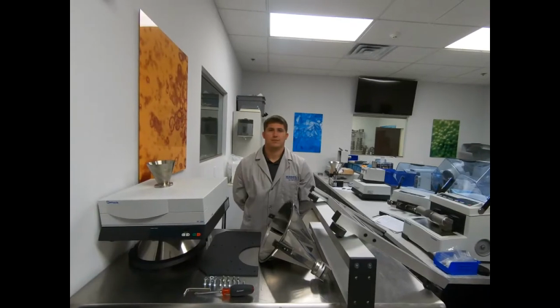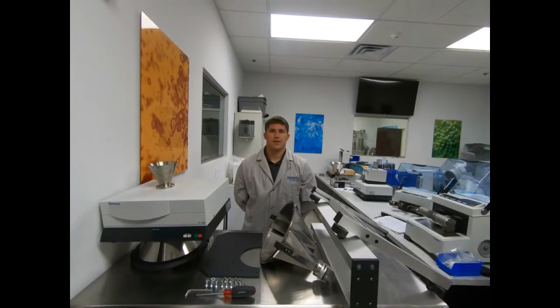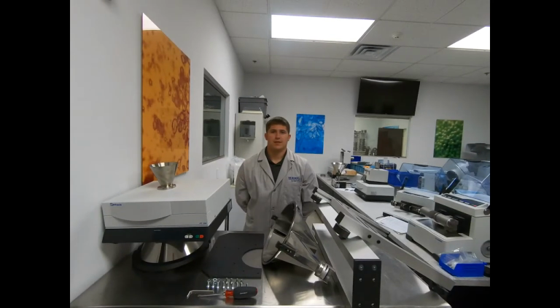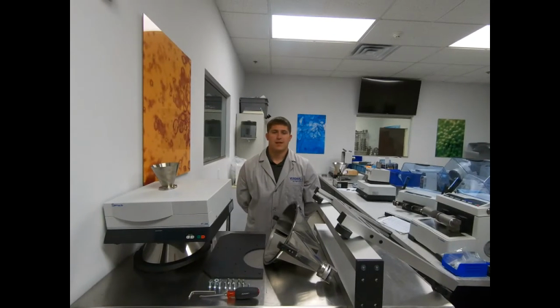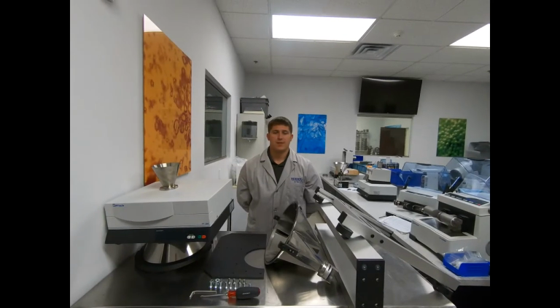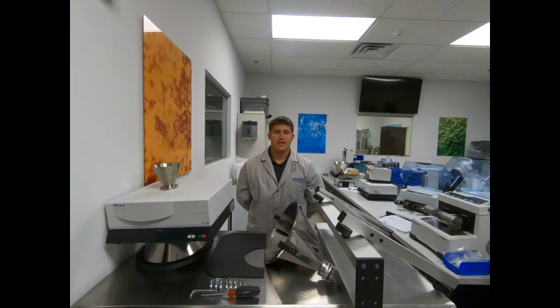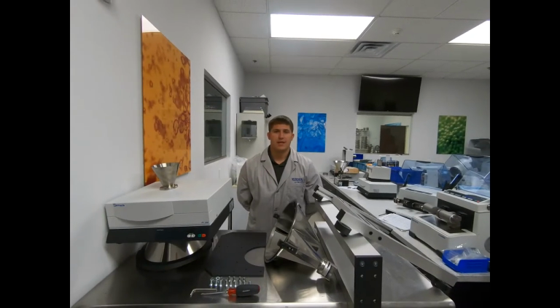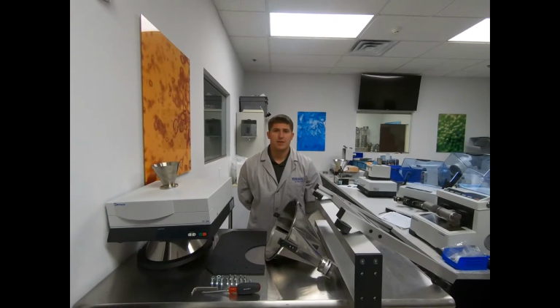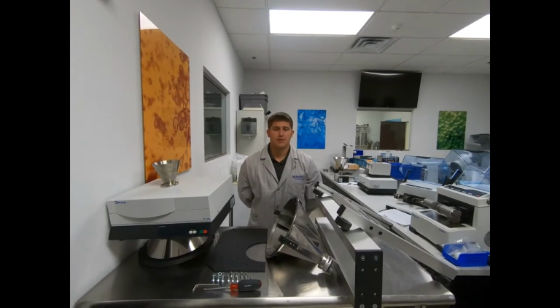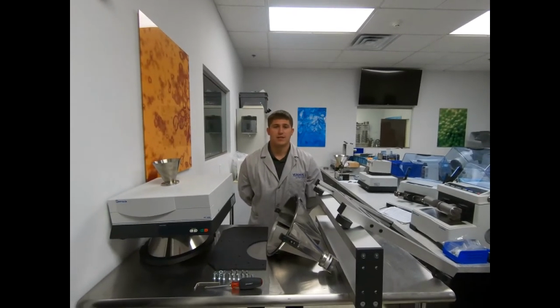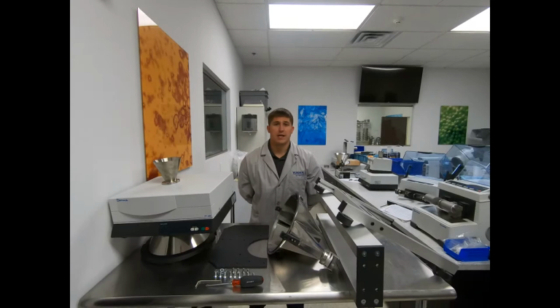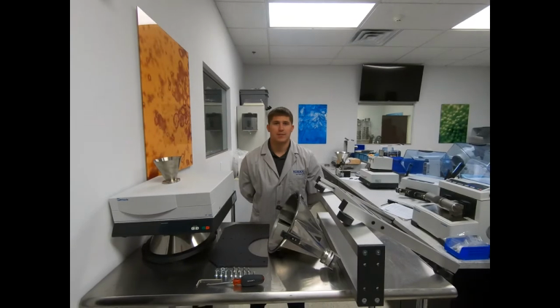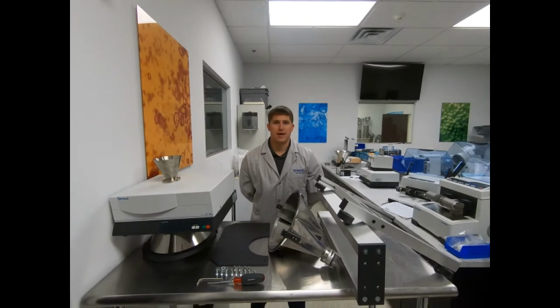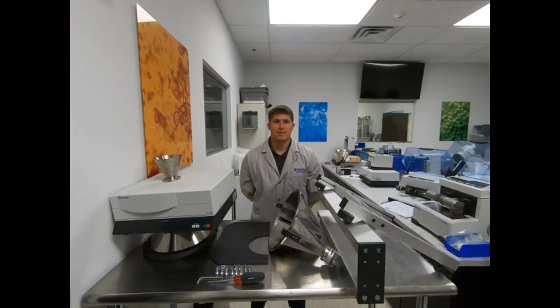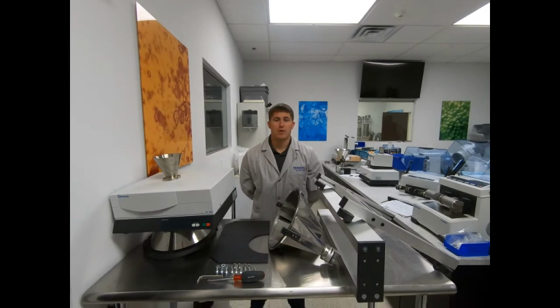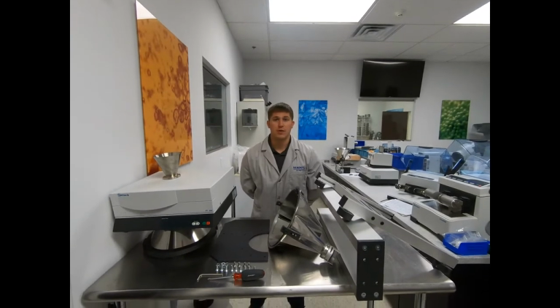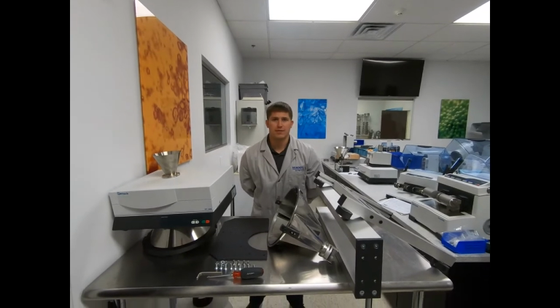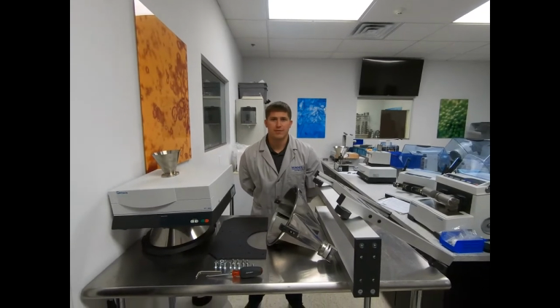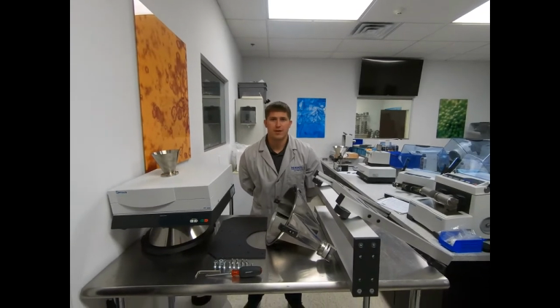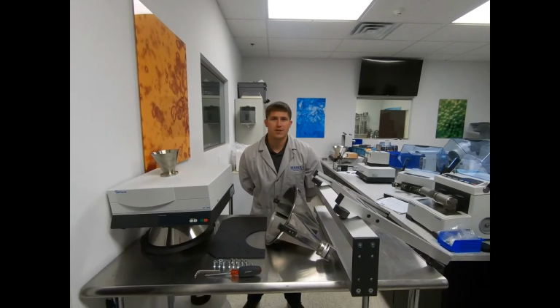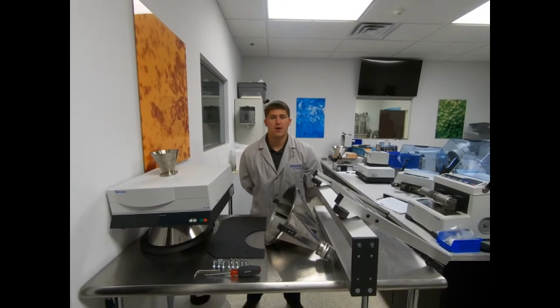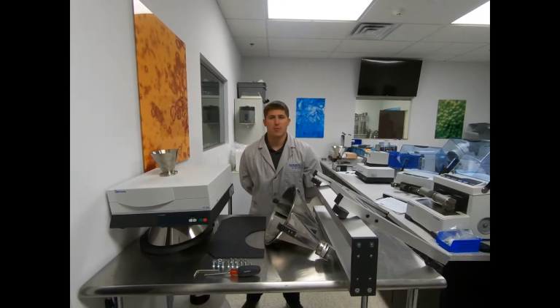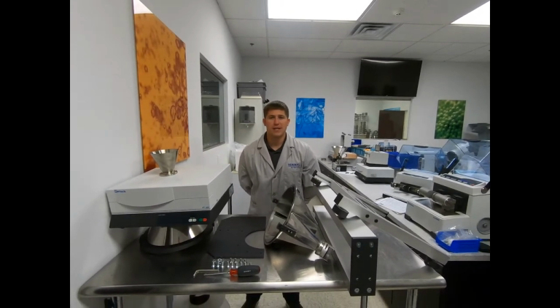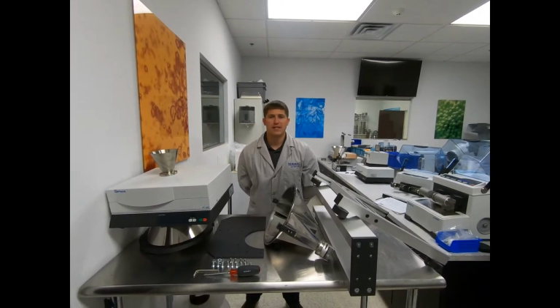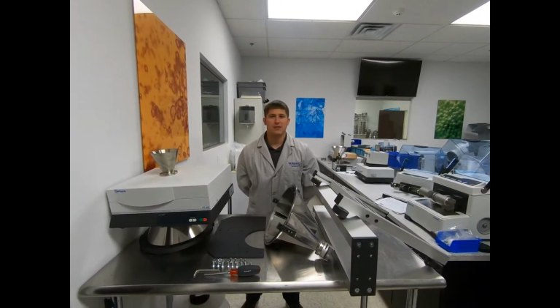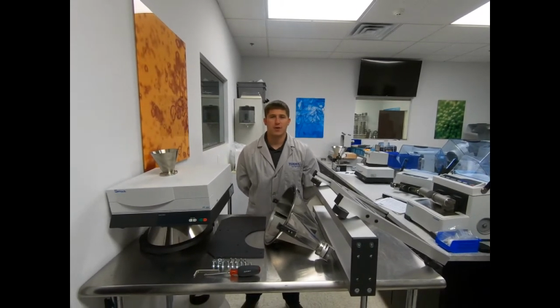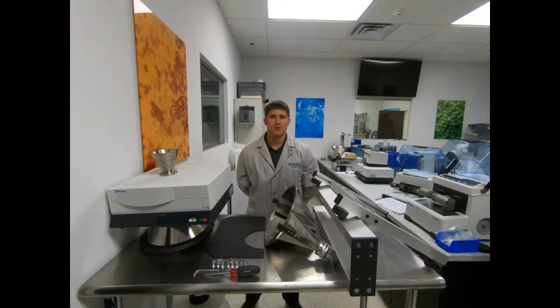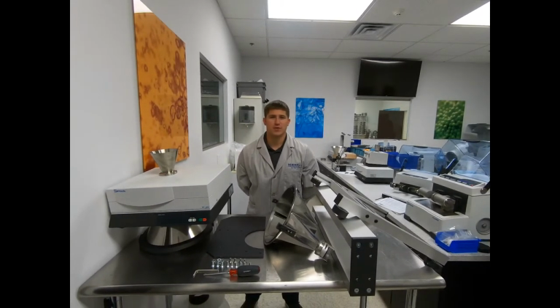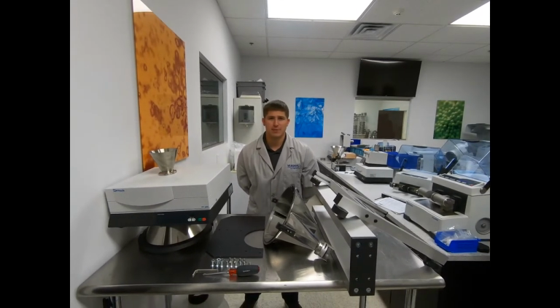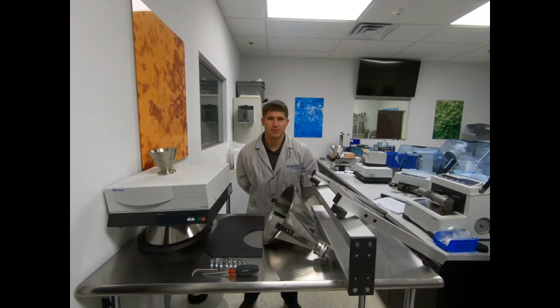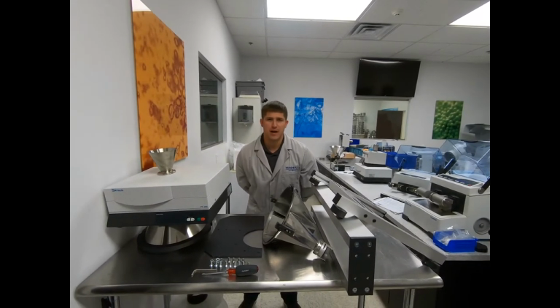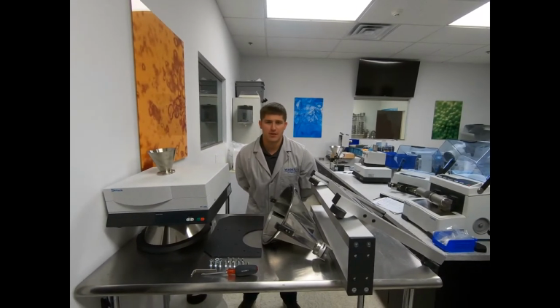Today I'll be taking you through the steps on how to fully configure our PT200 sample divider.